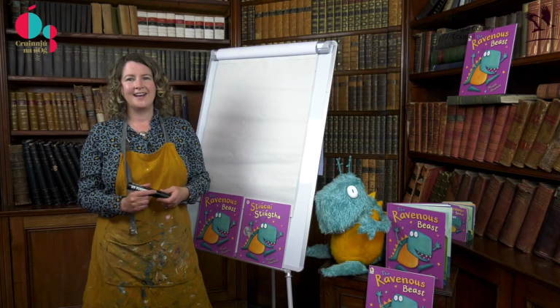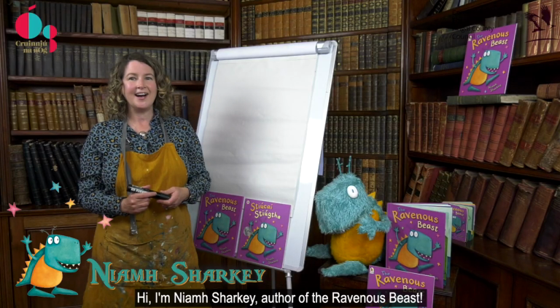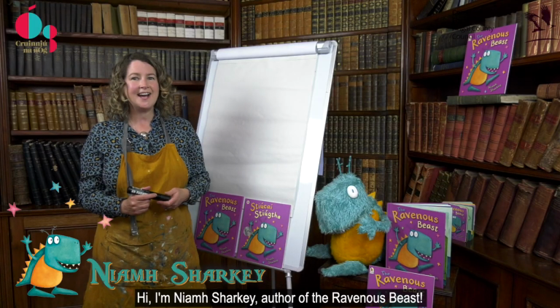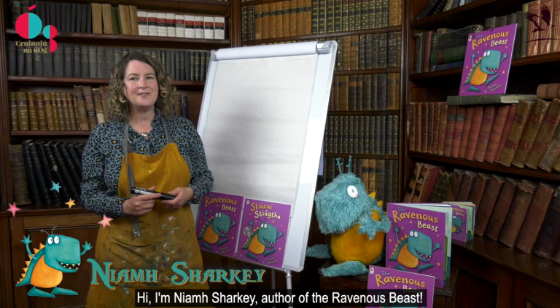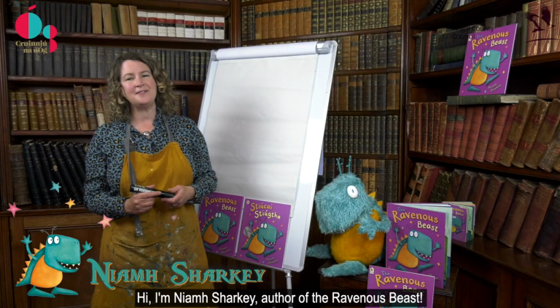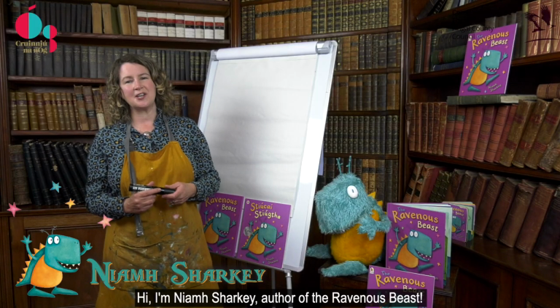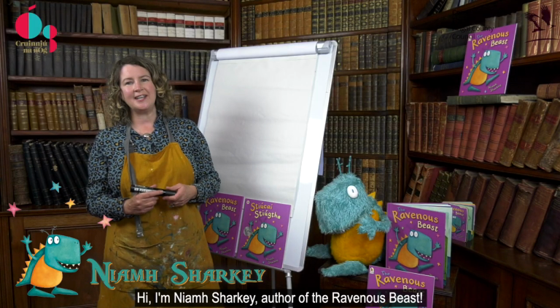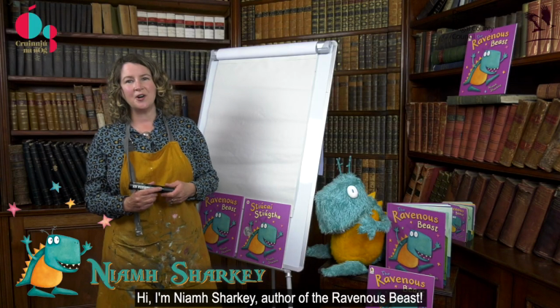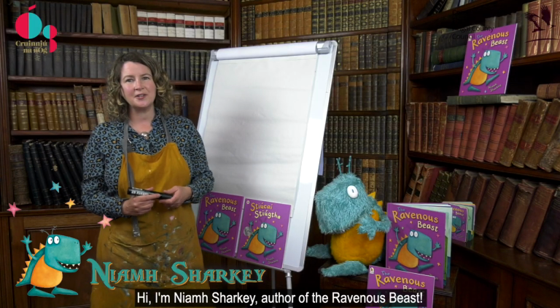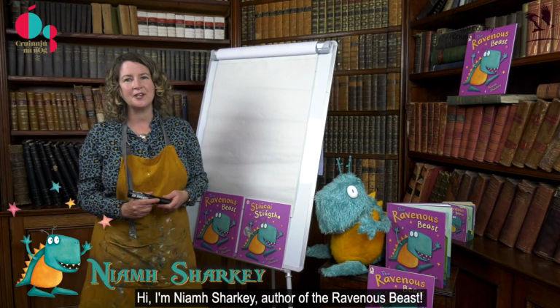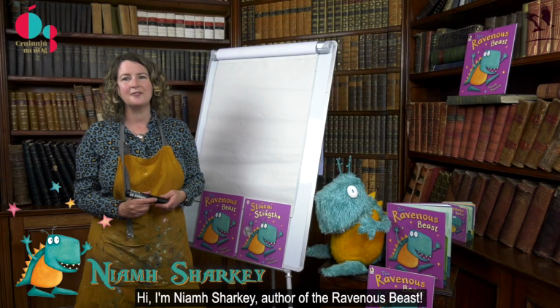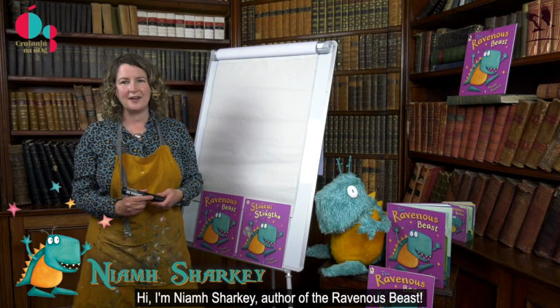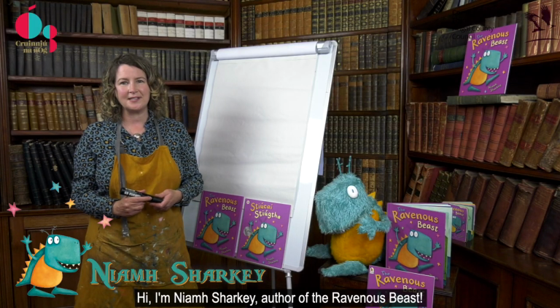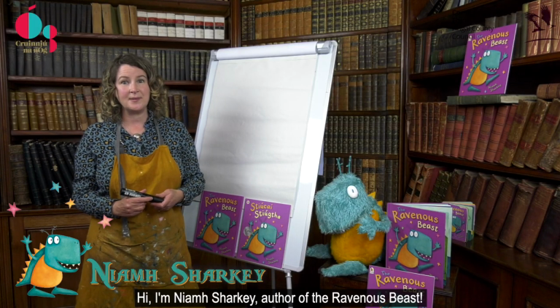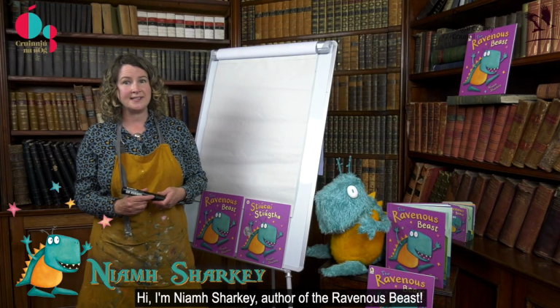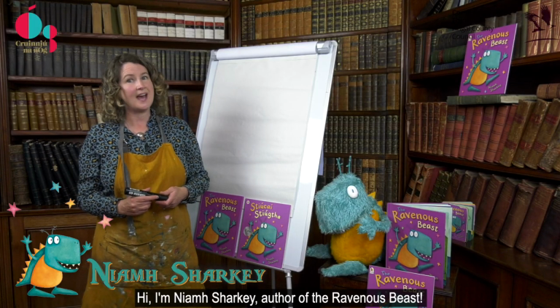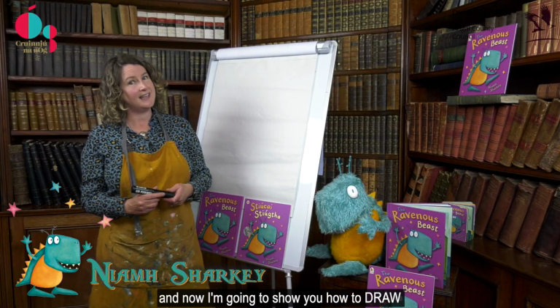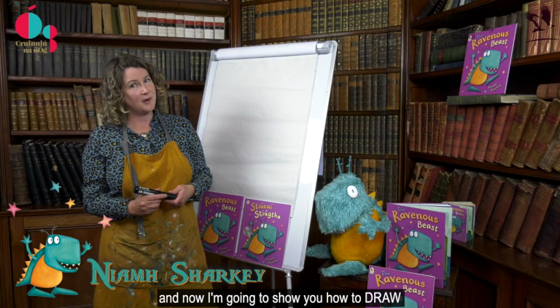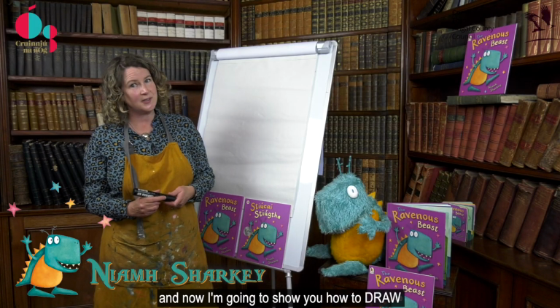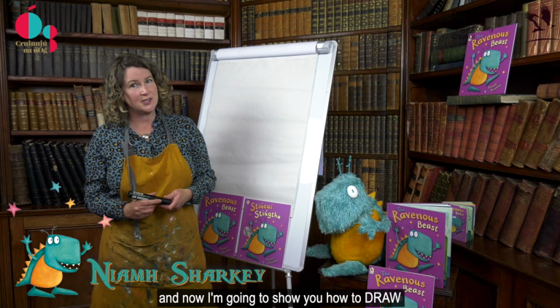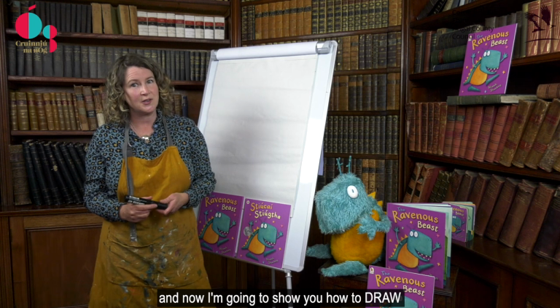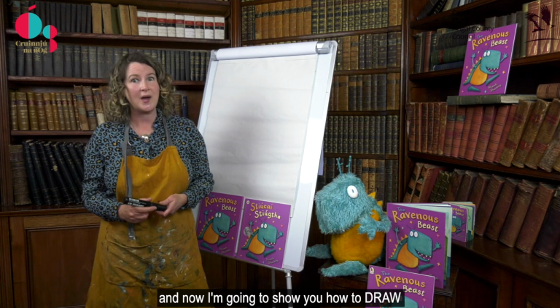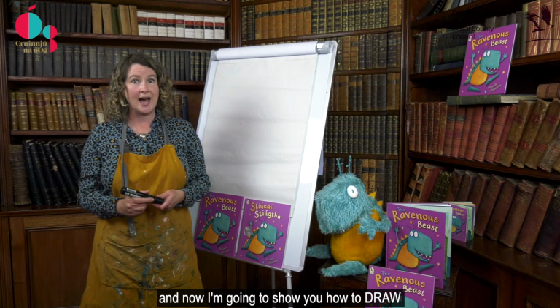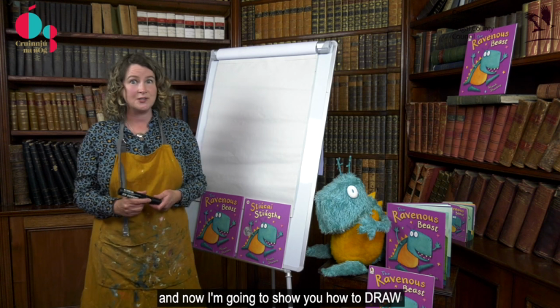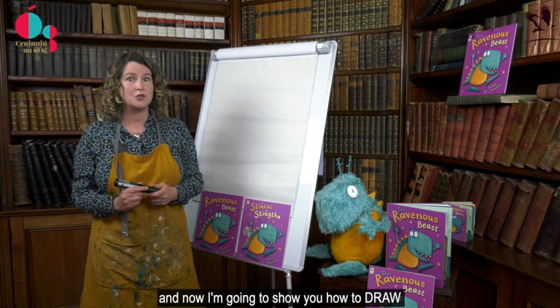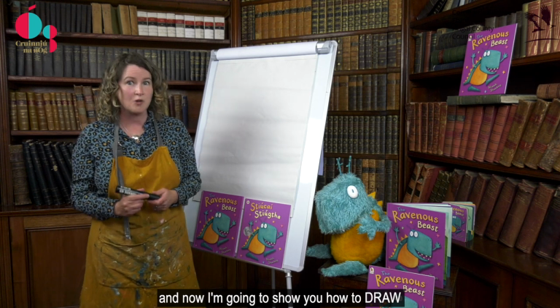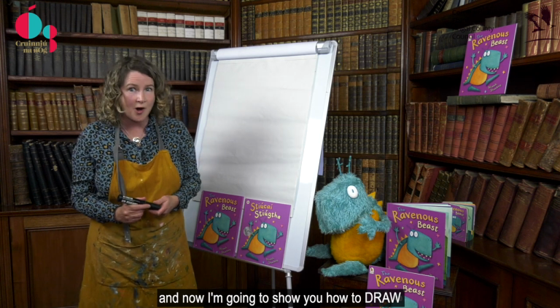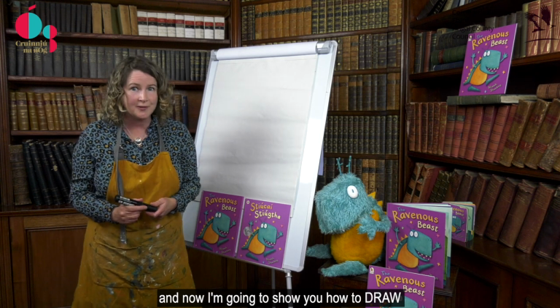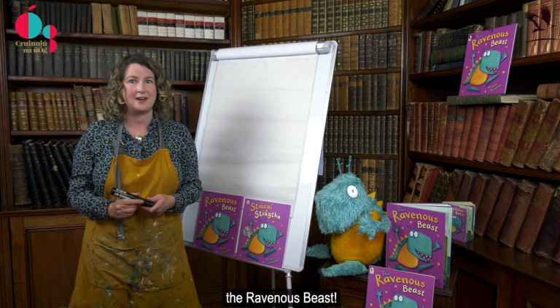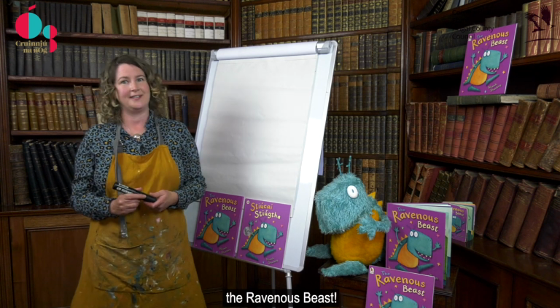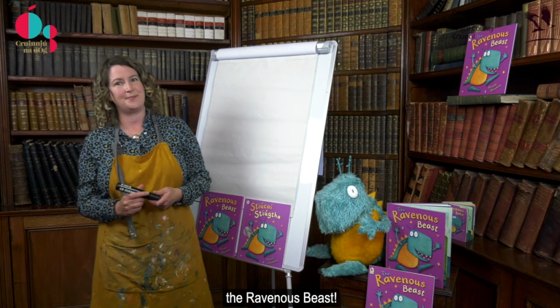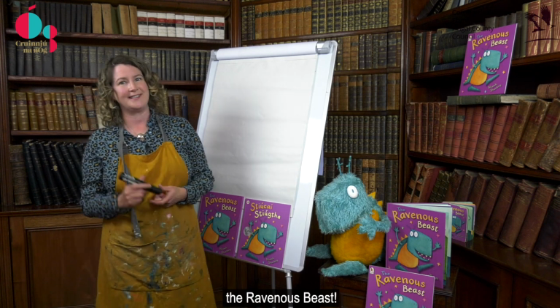Hi, I'm Niamh Sharkey, author of The Ravenous Beast, and now I'm going to show you how to draw the ravenous beast.